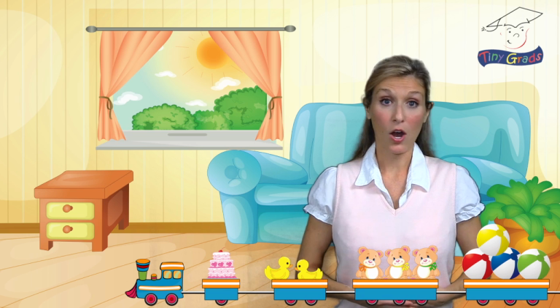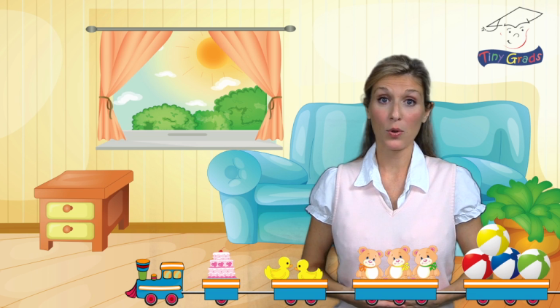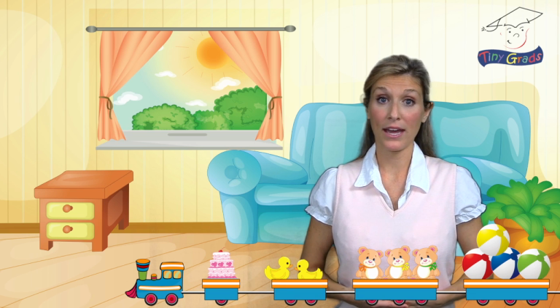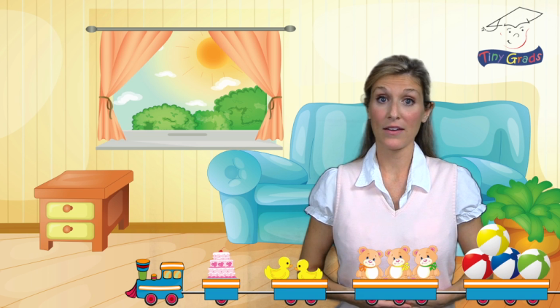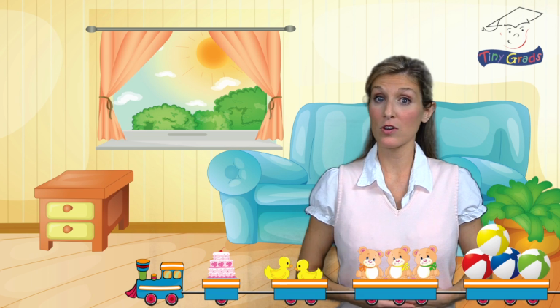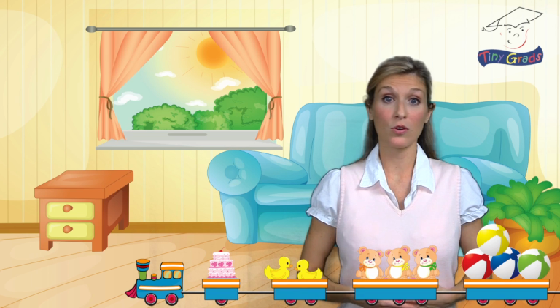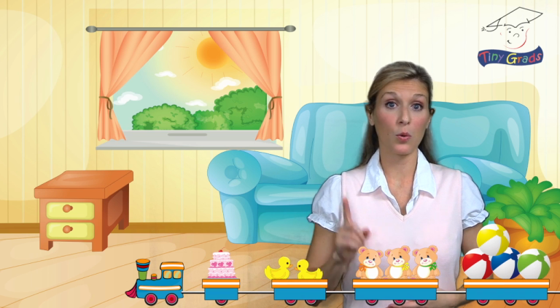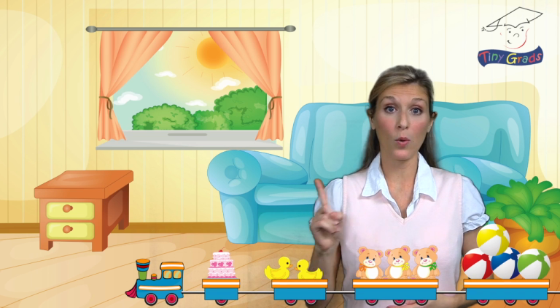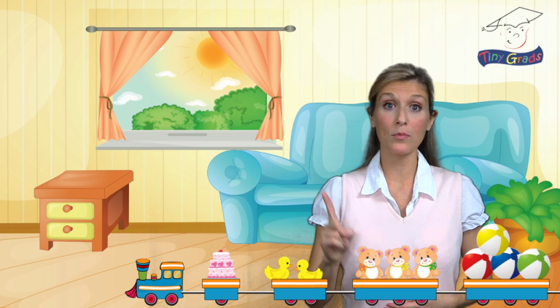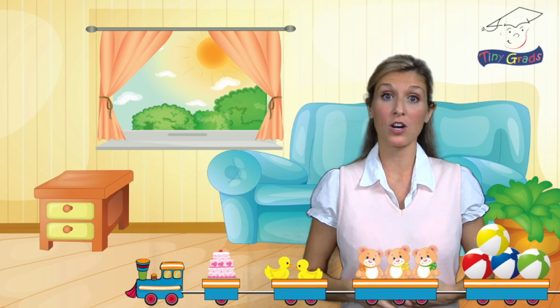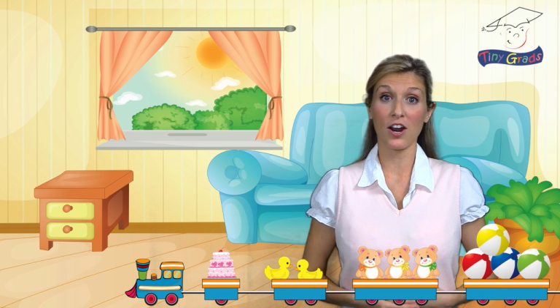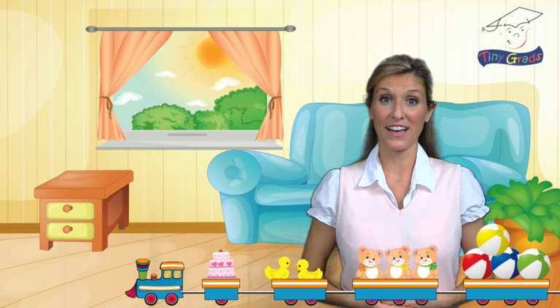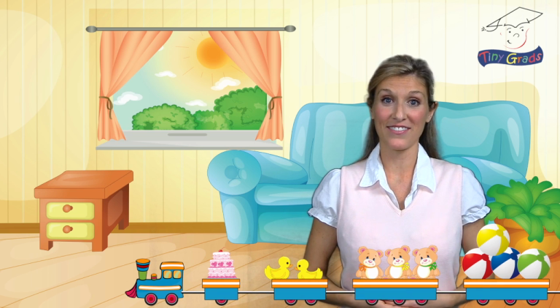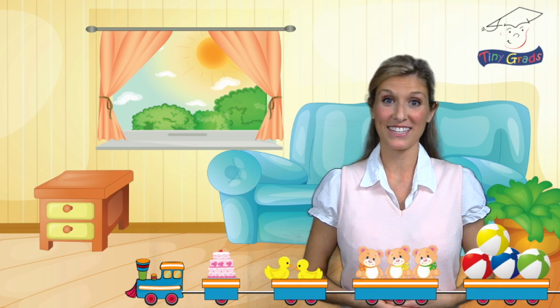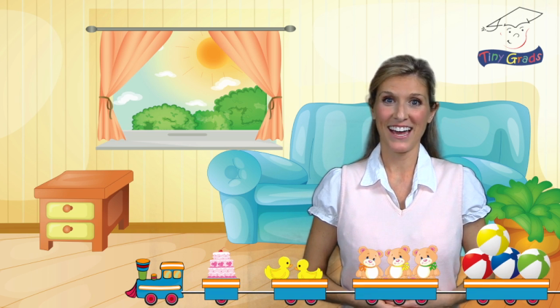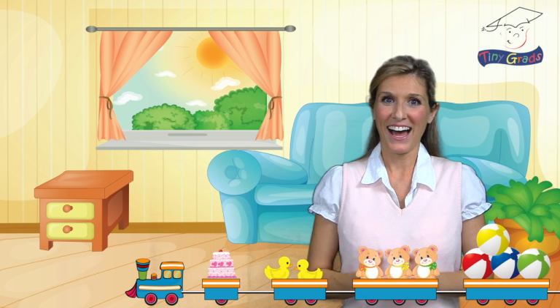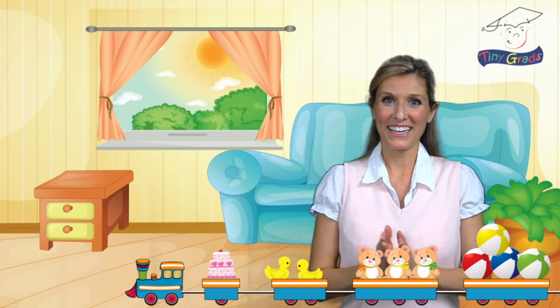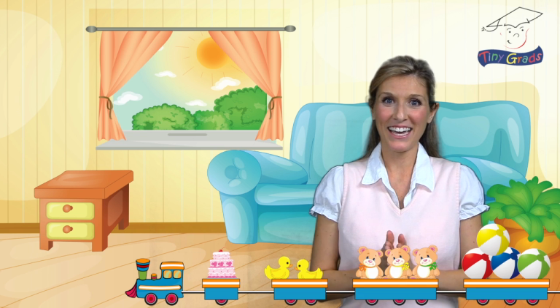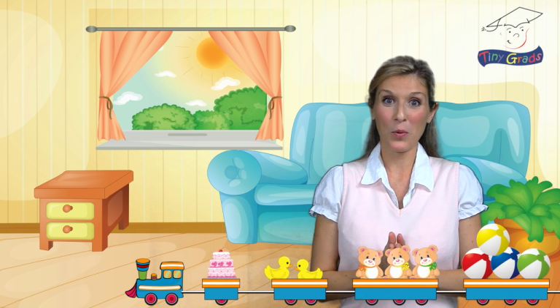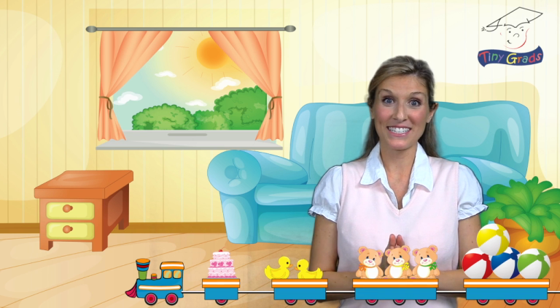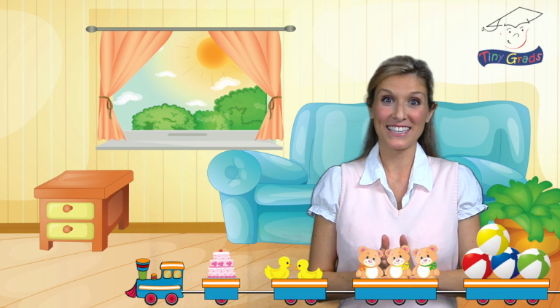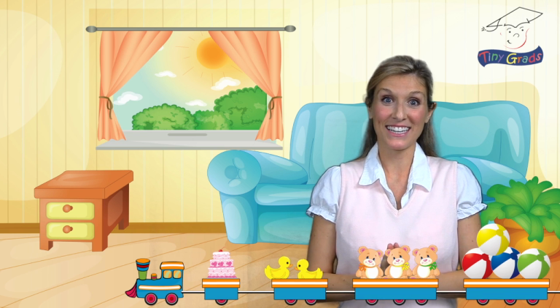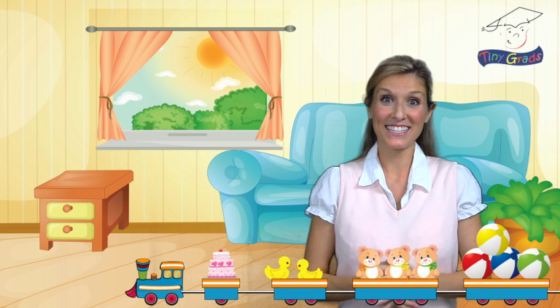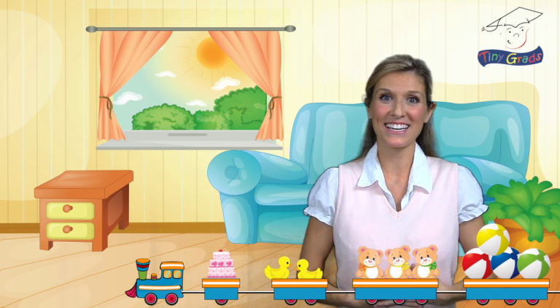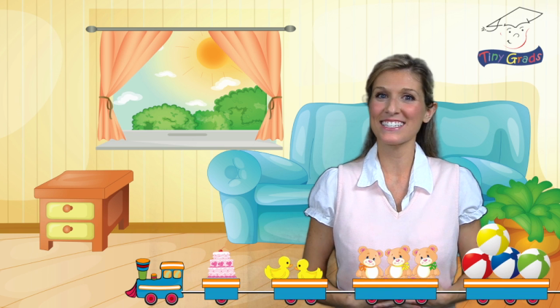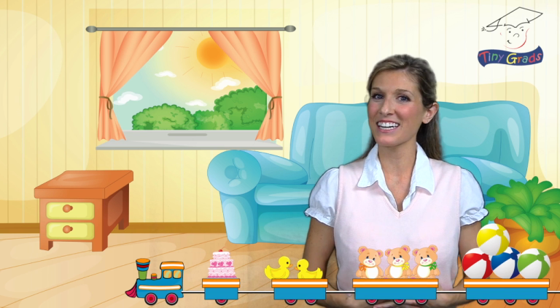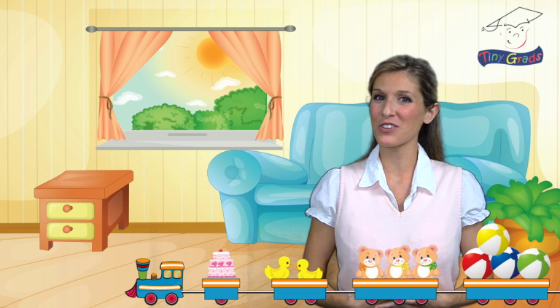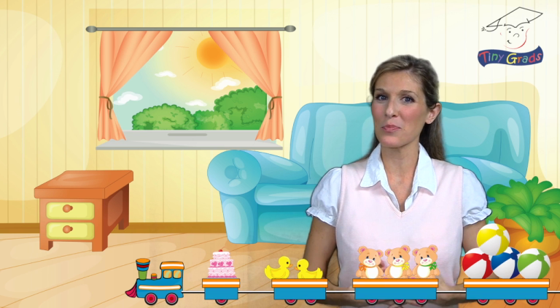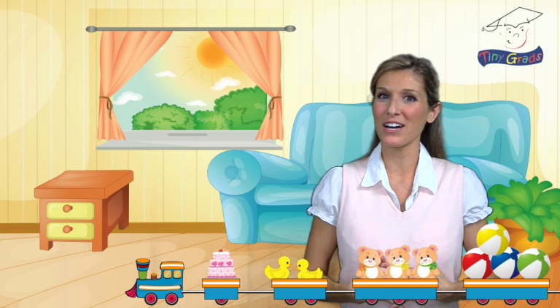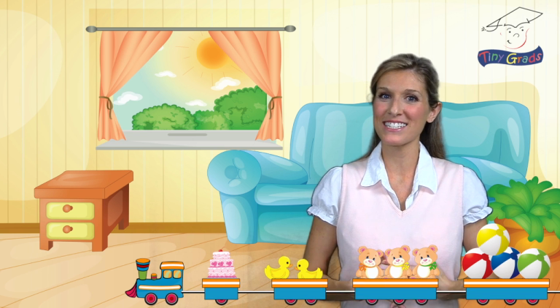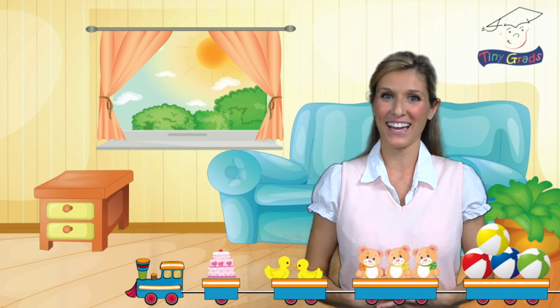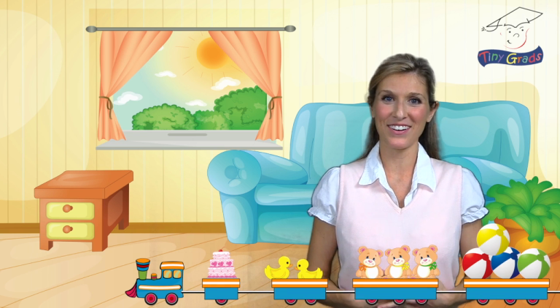Okay, there's only one more car left. I can't wait to see the last thing Tiny Train brought us to count.